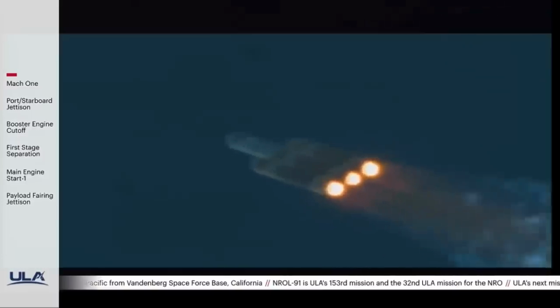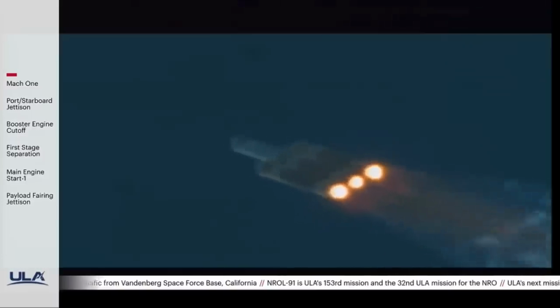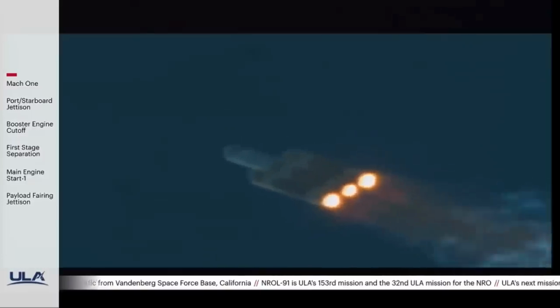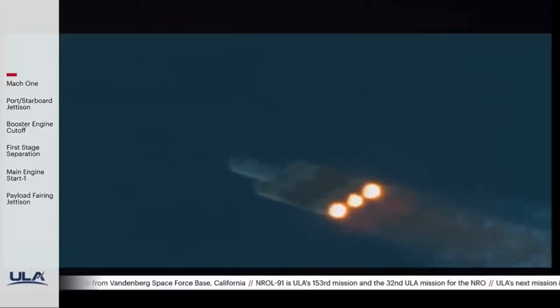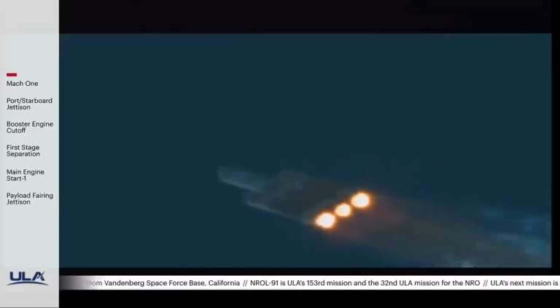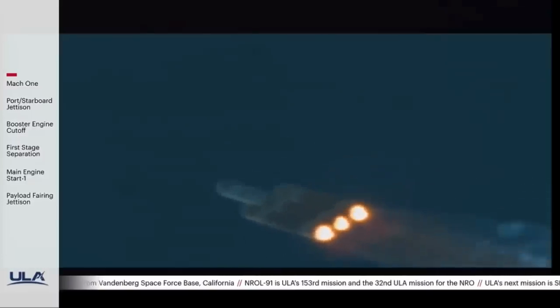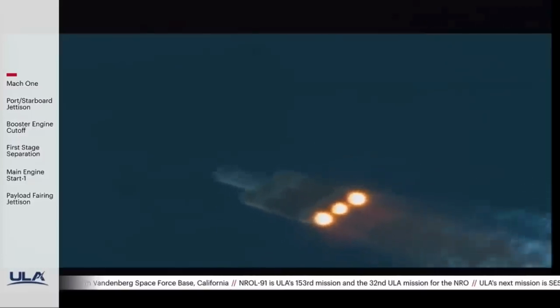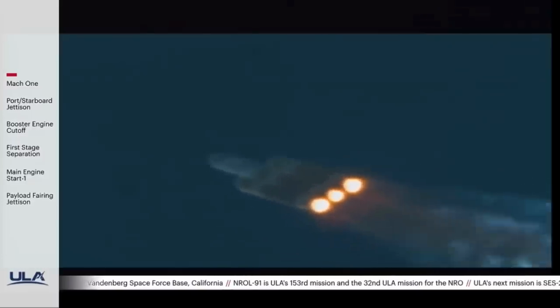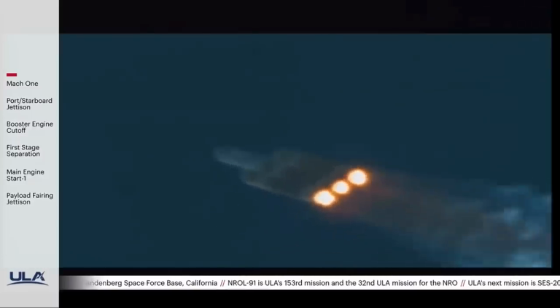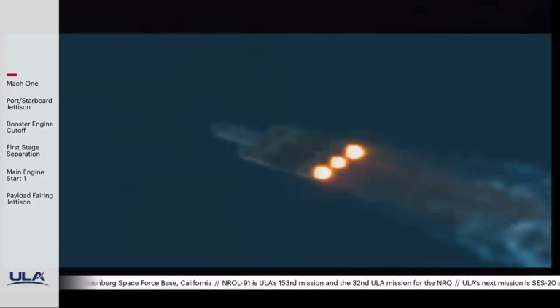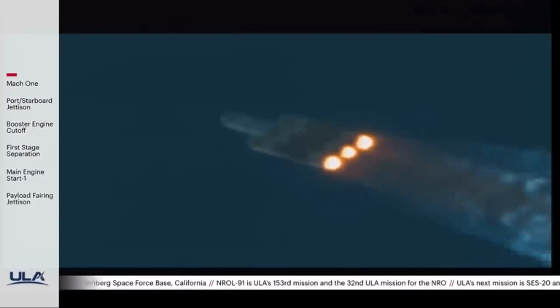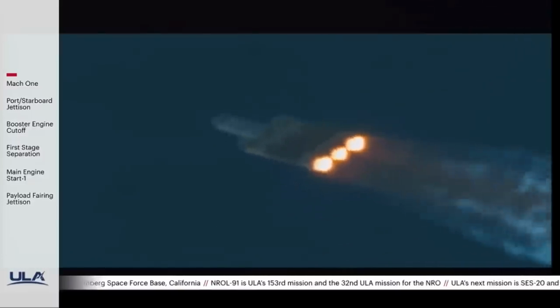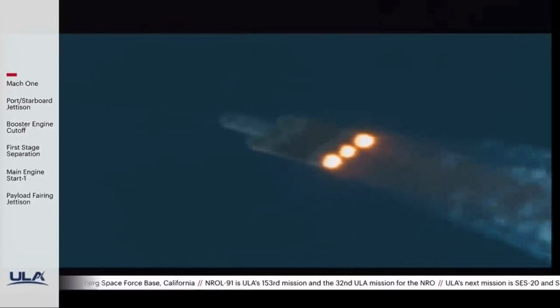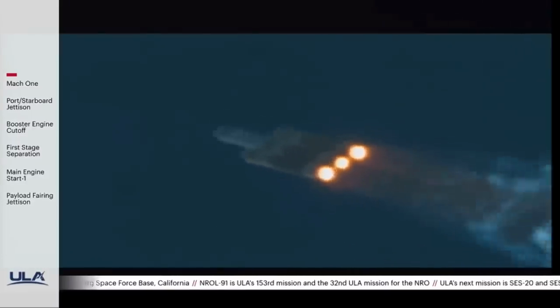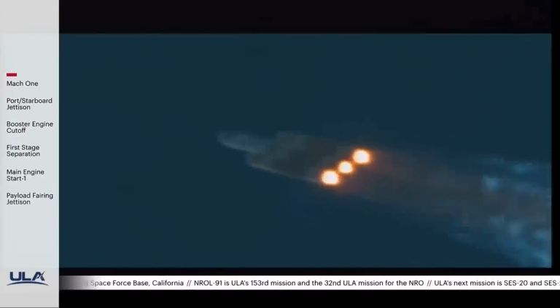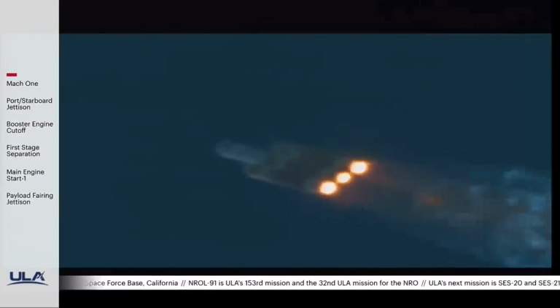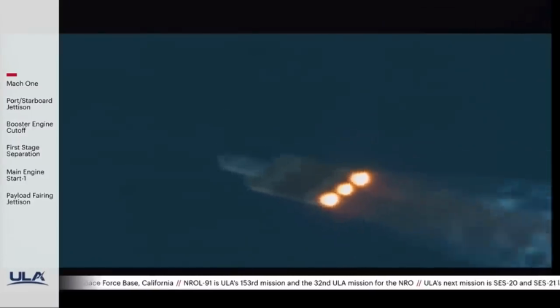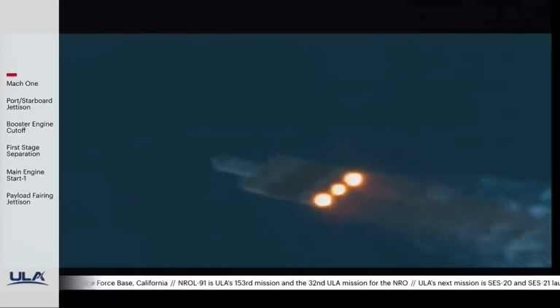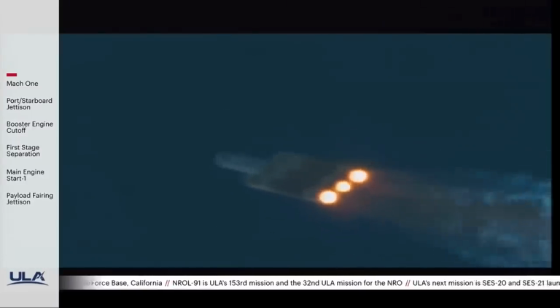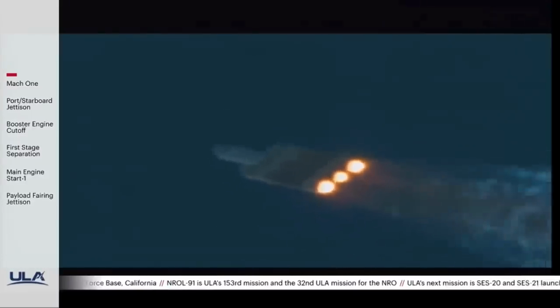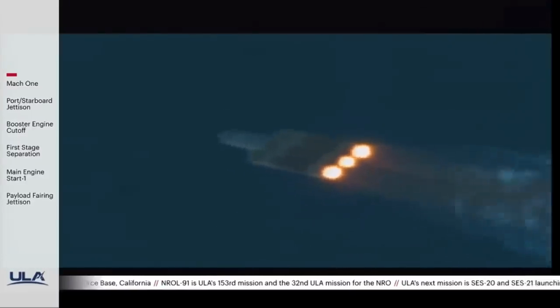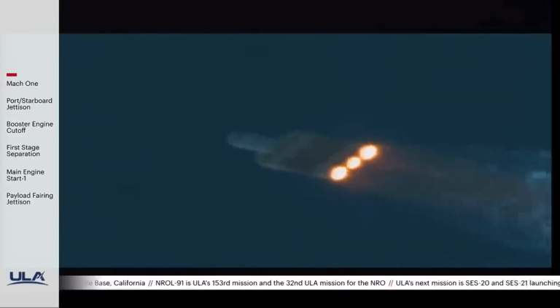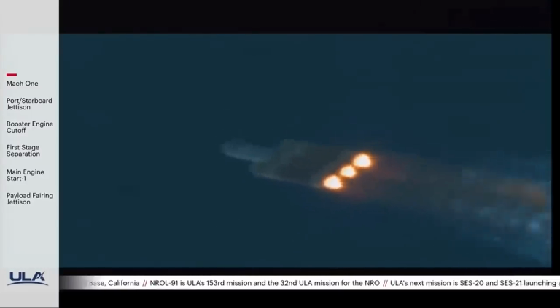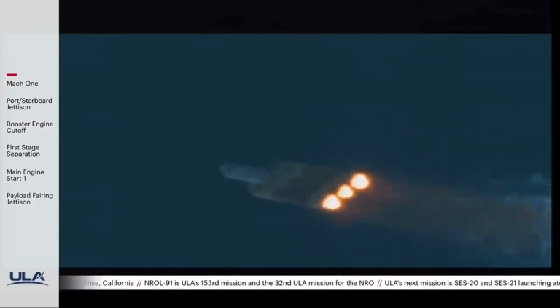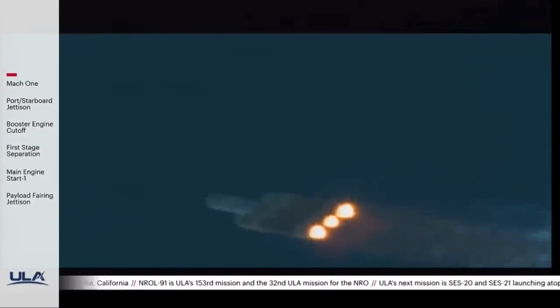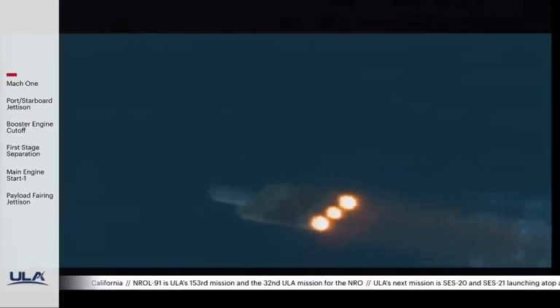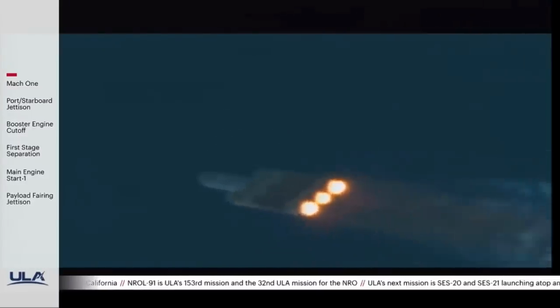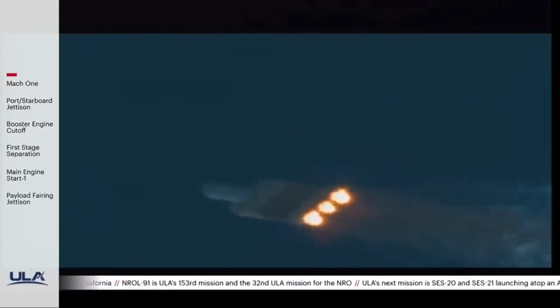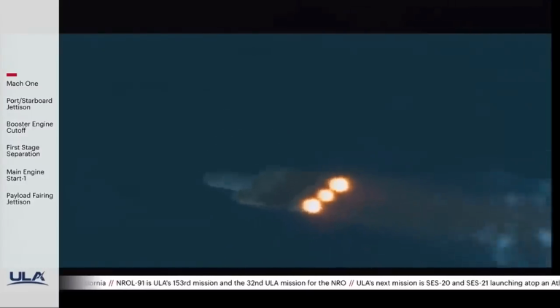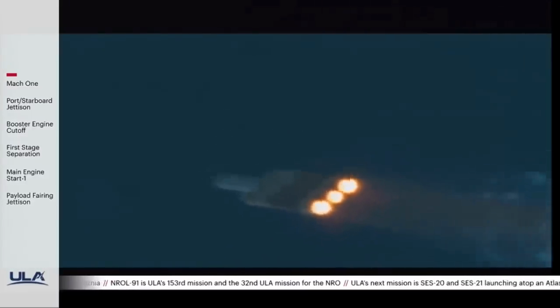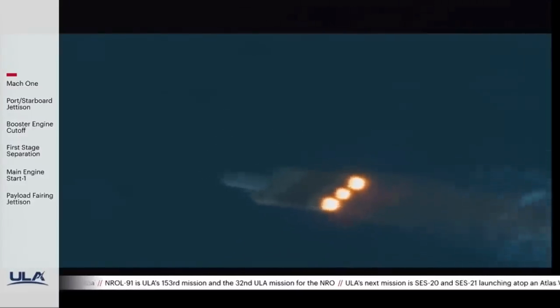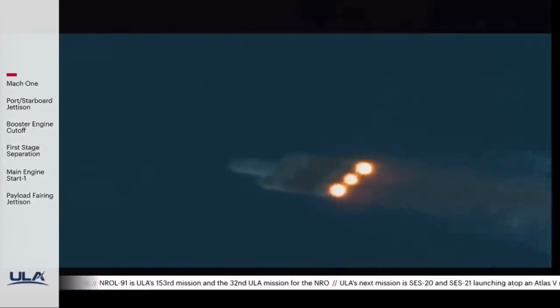Port, starboard, and center RS-68 engine parameters are within the expected operating parameters right now.